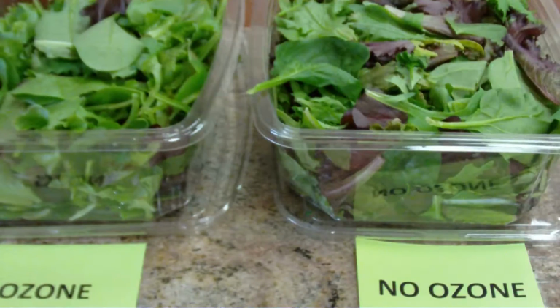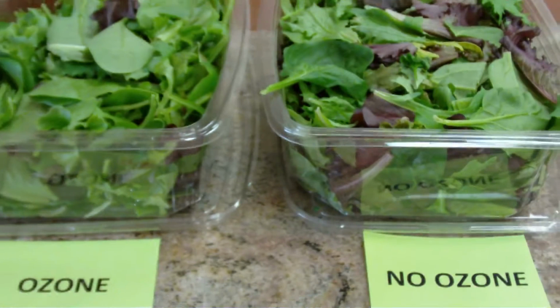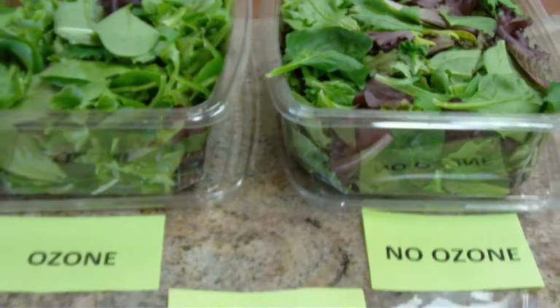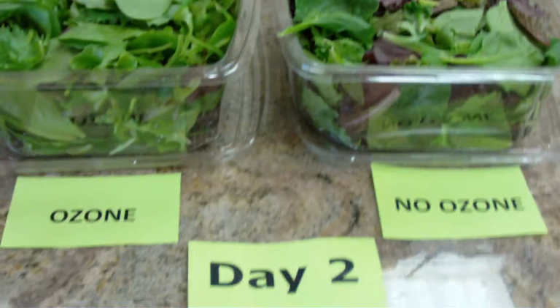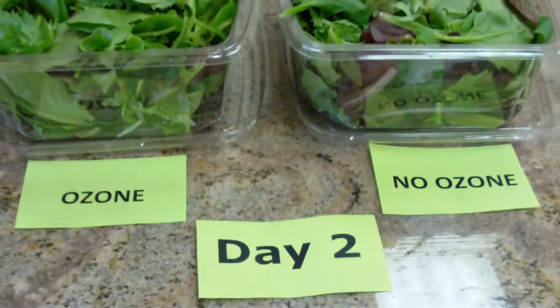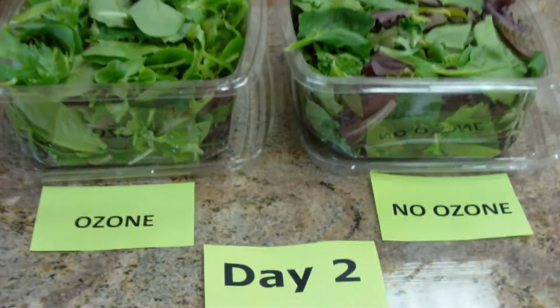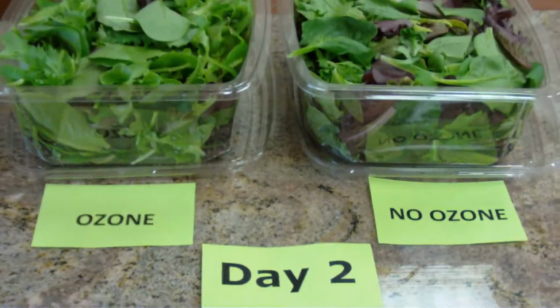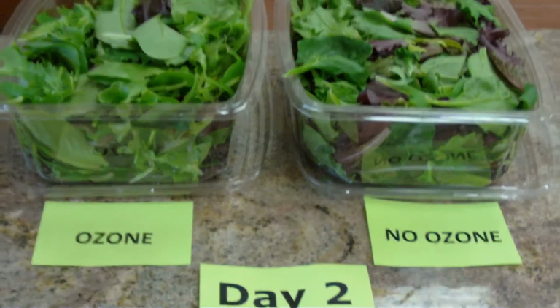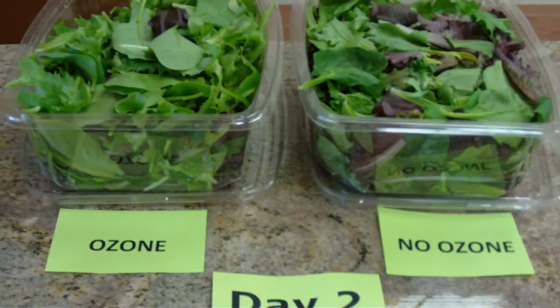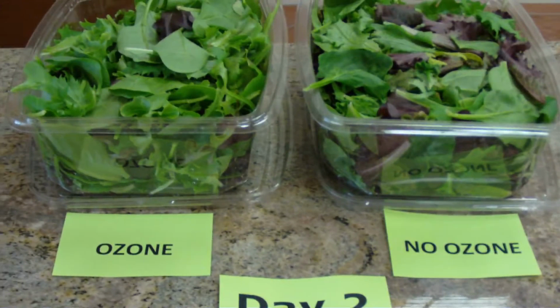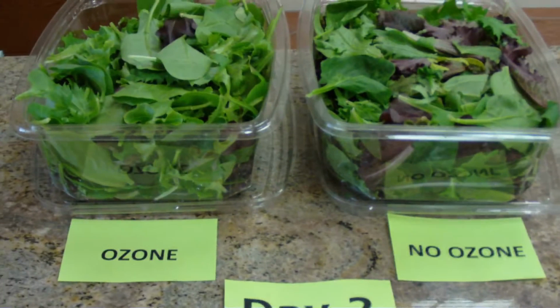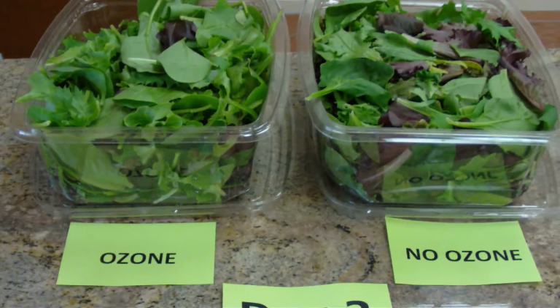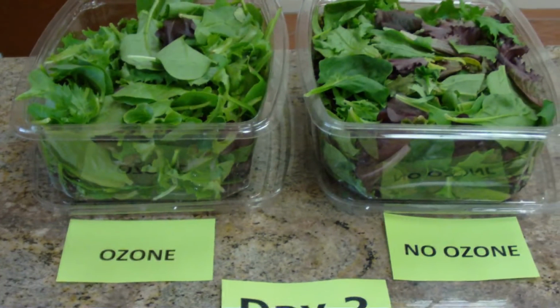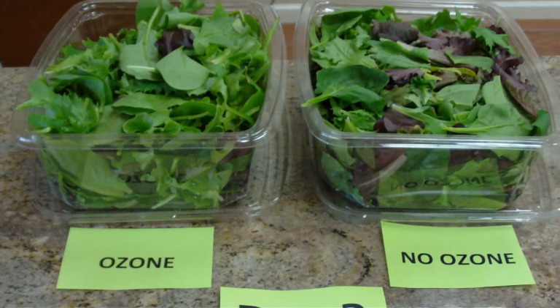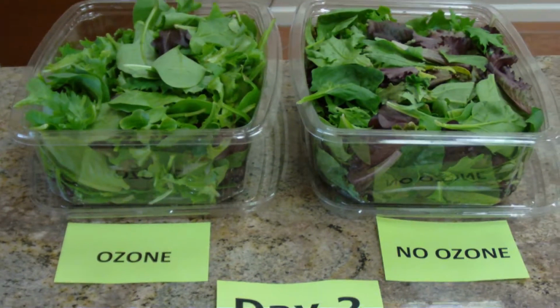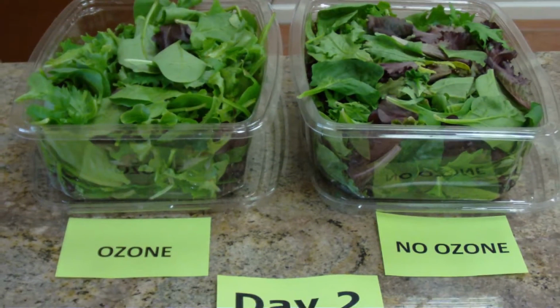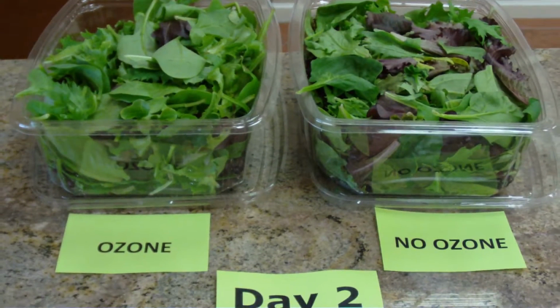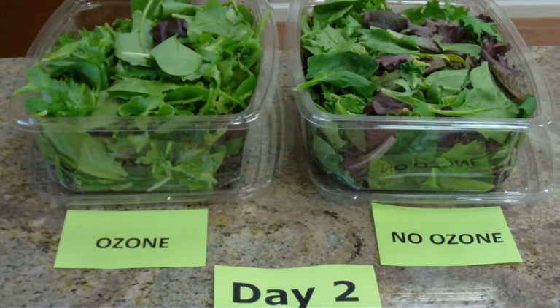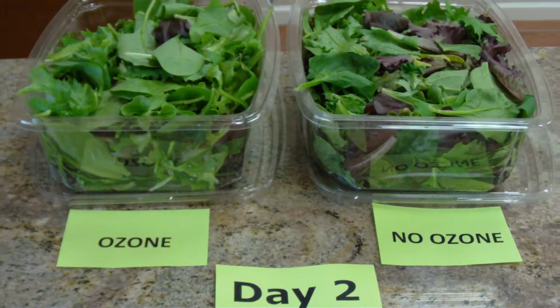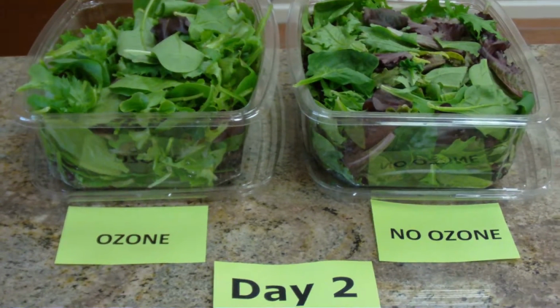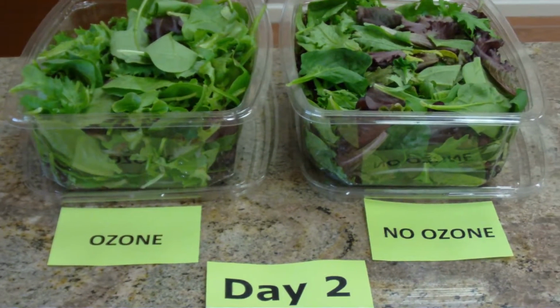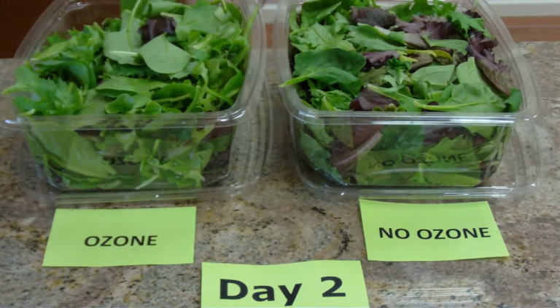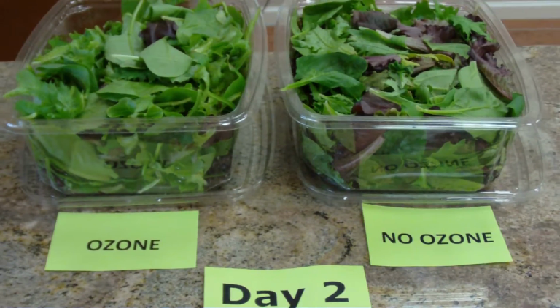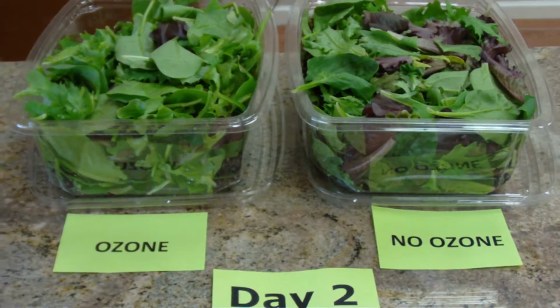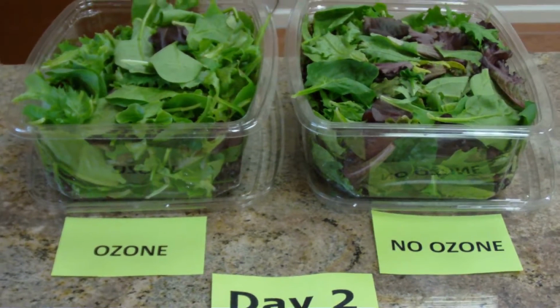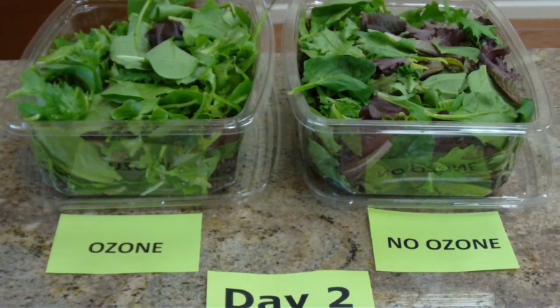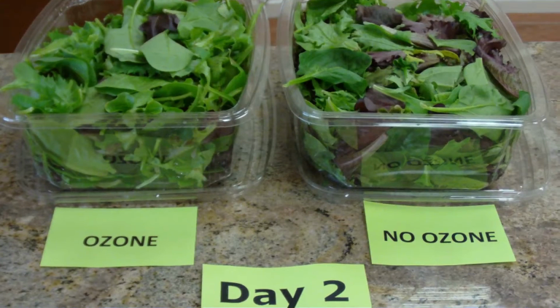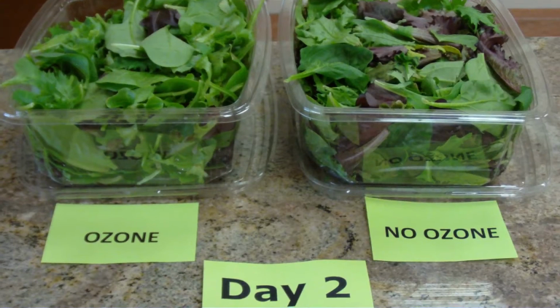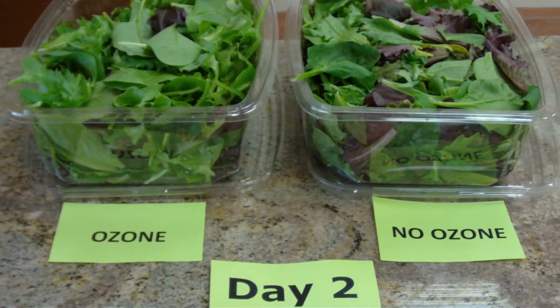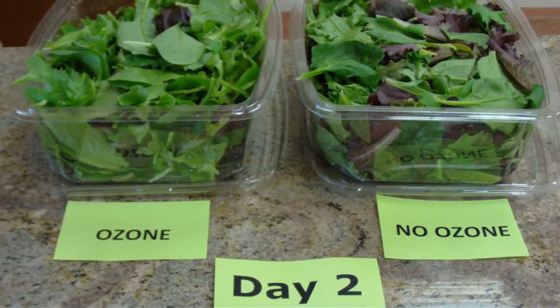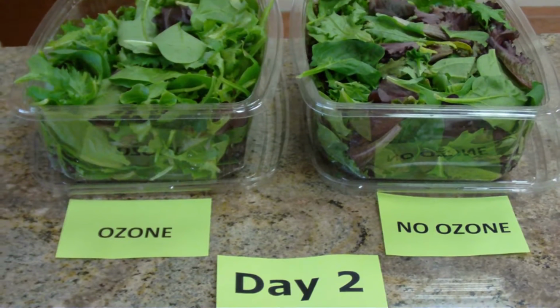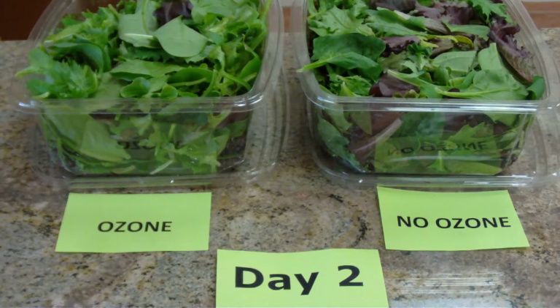Today is day two of our ozone, non-ozone test with lettuce. I'll talk to you later.